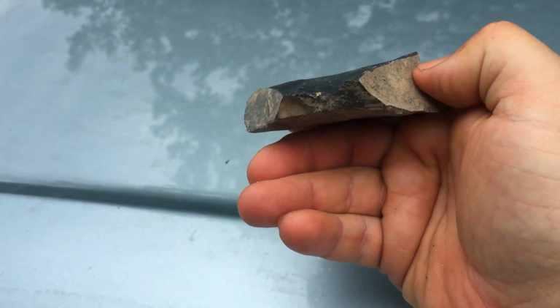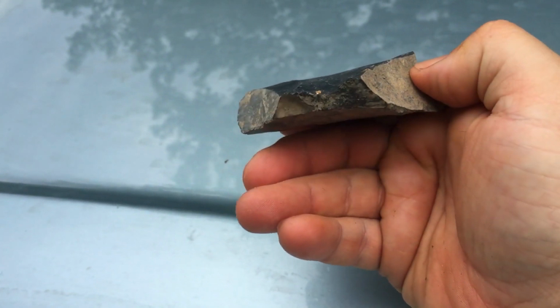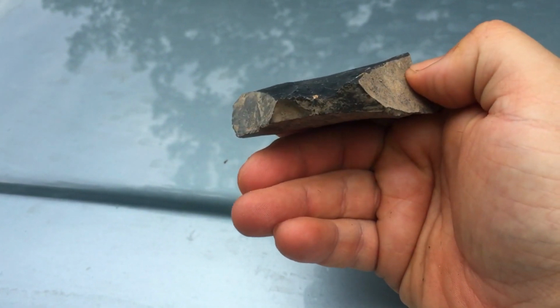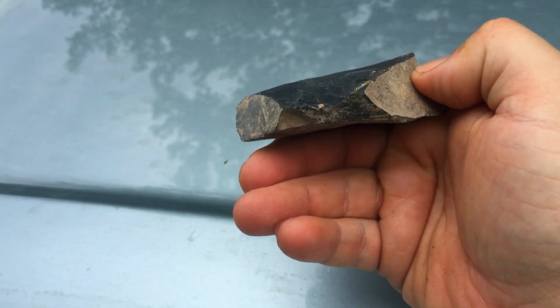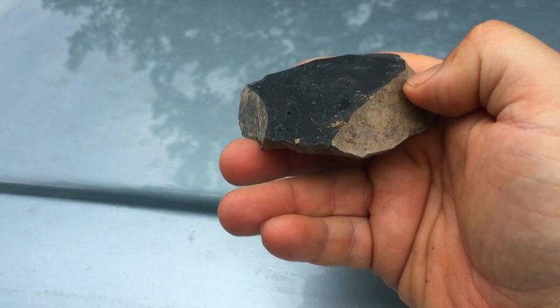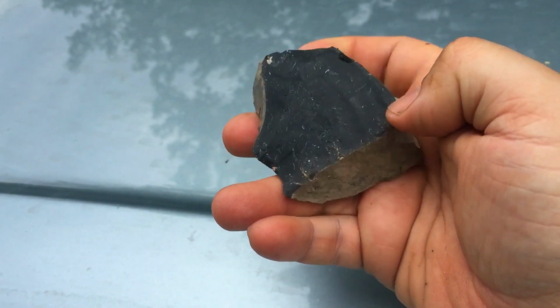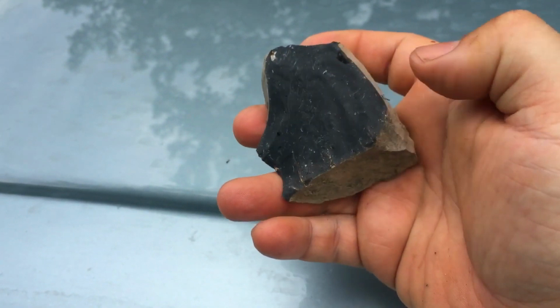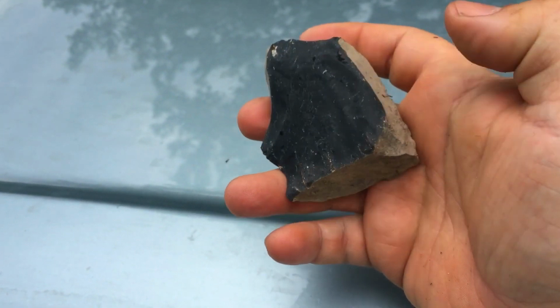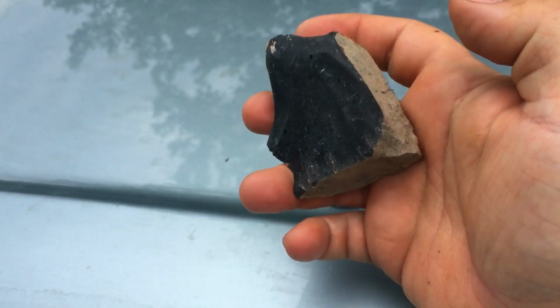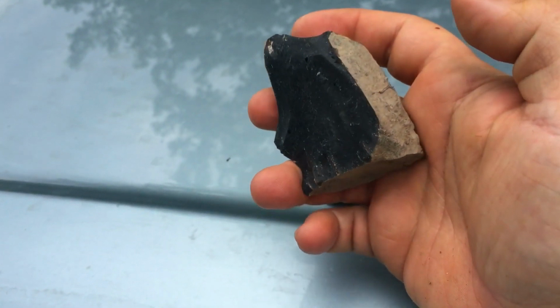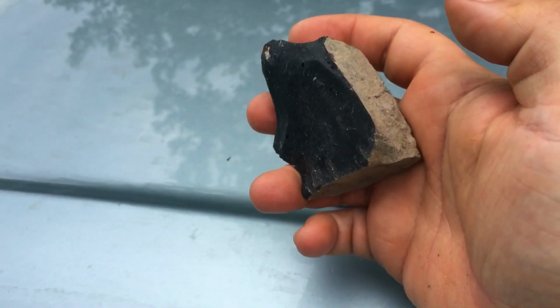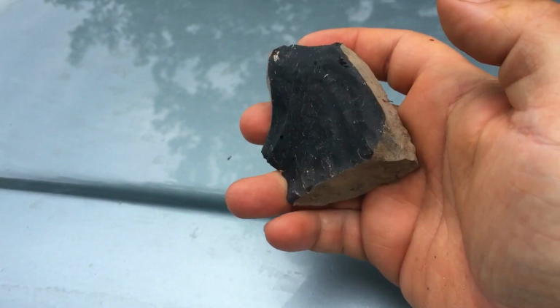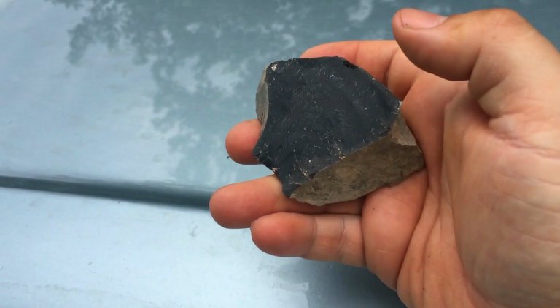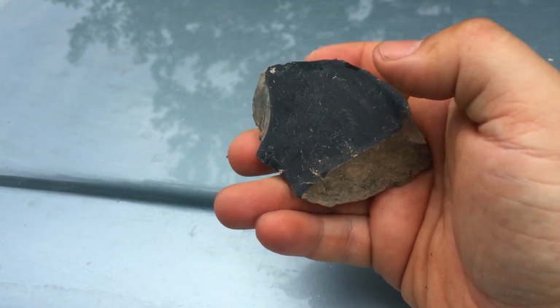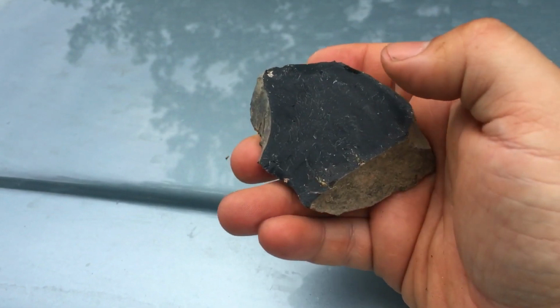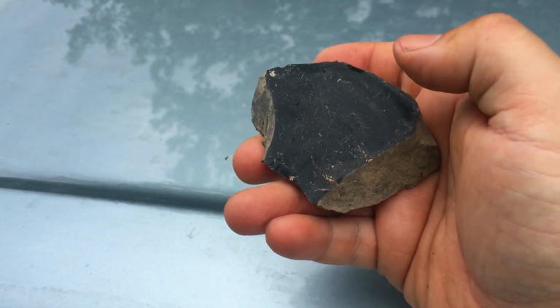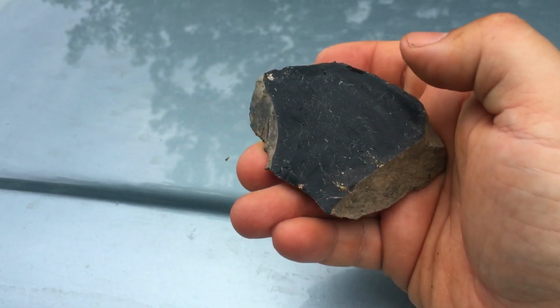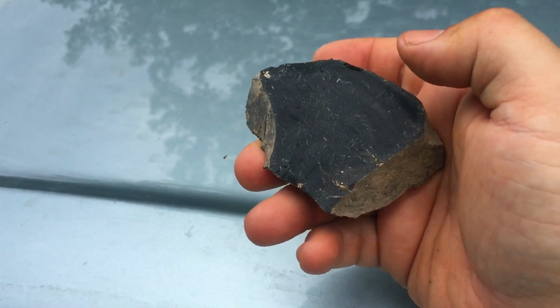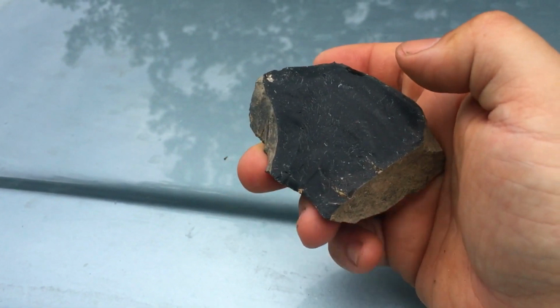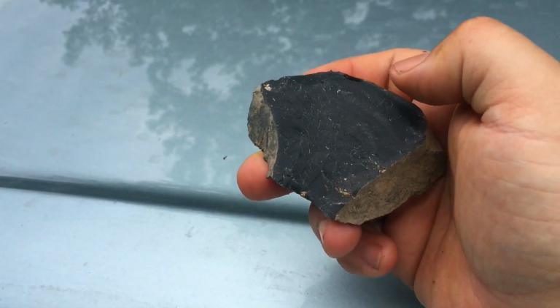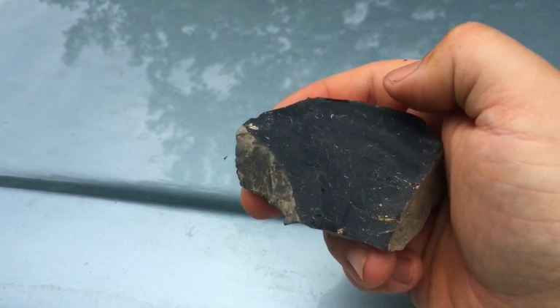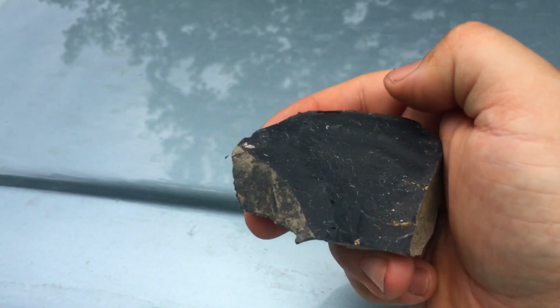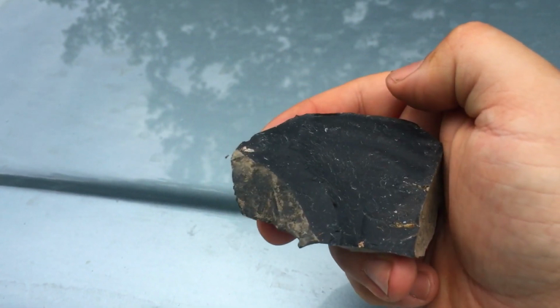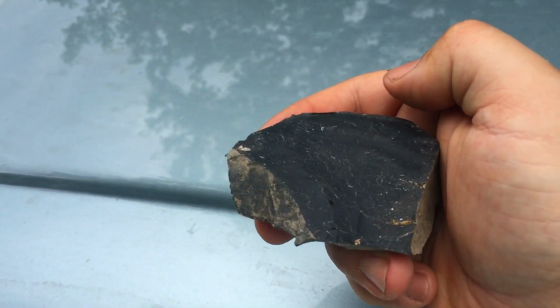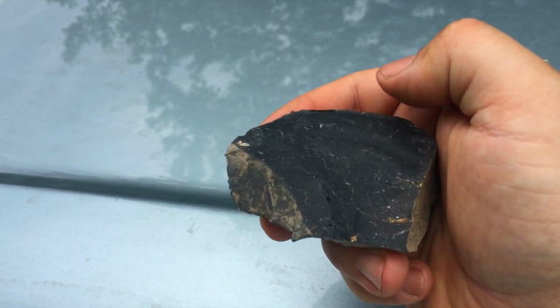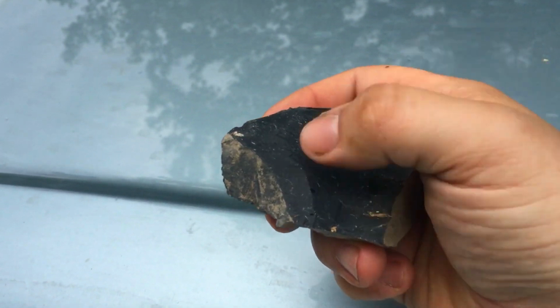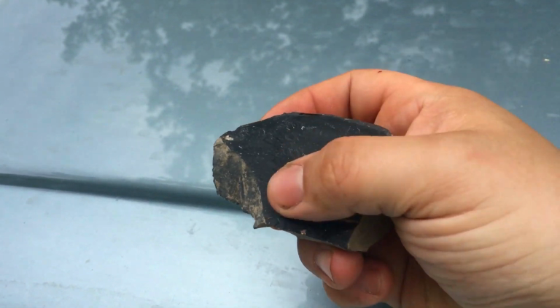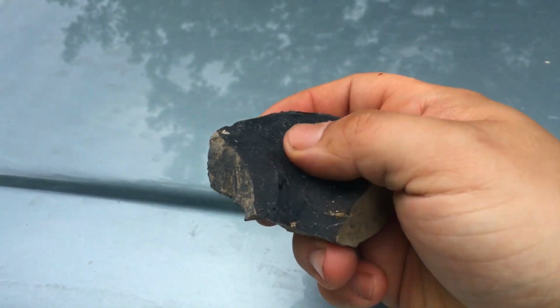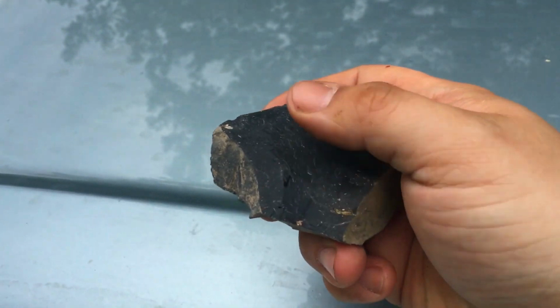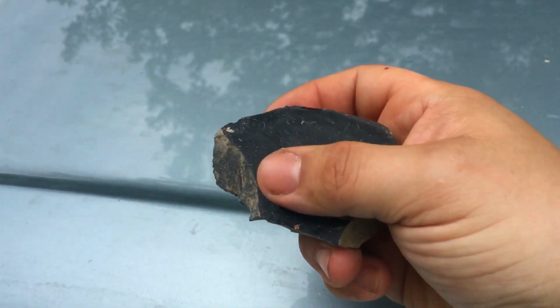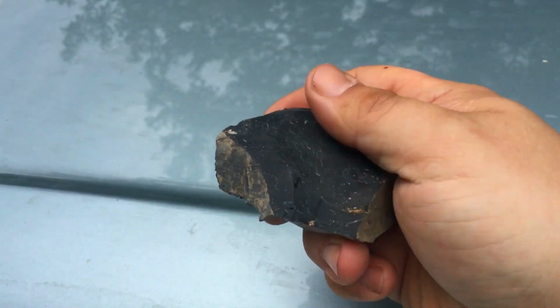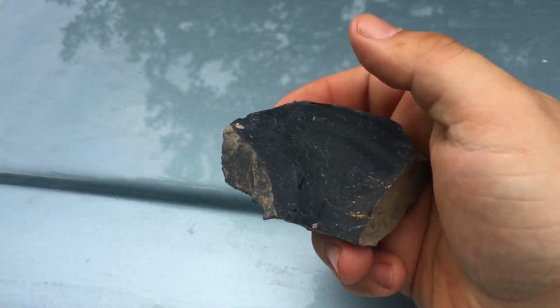I have no idea what kind of flint this is — I have to look into it.